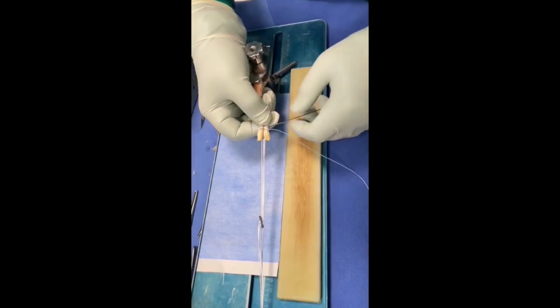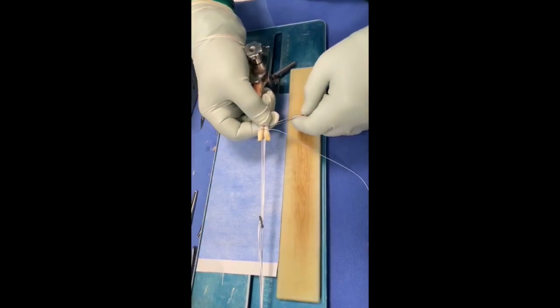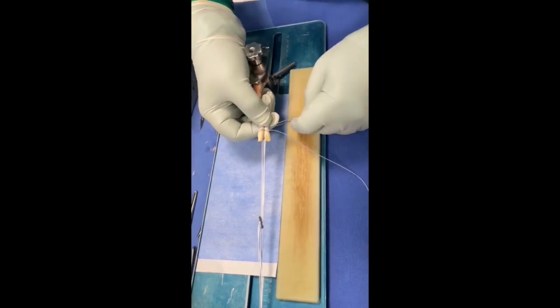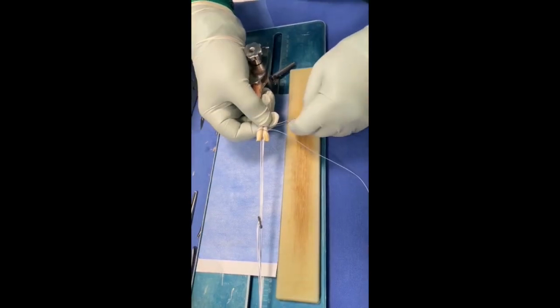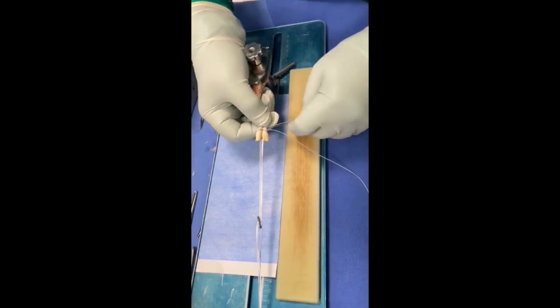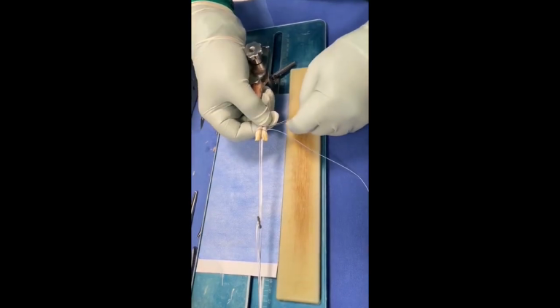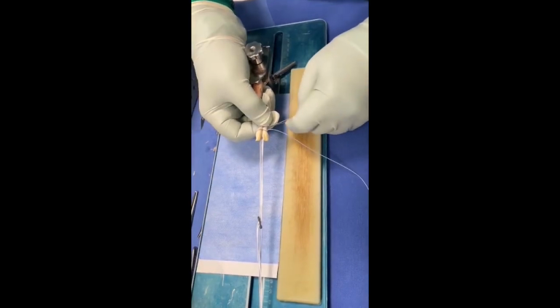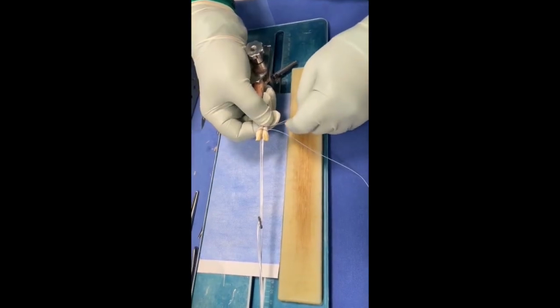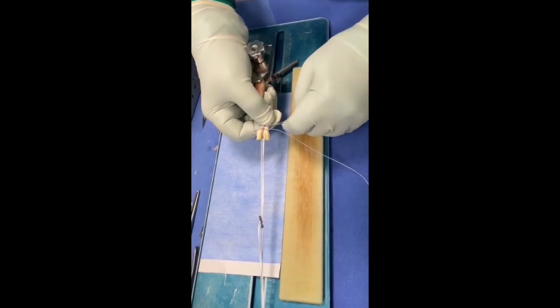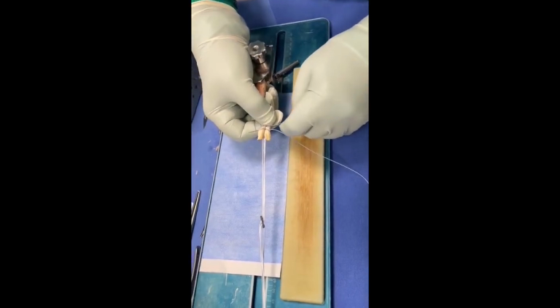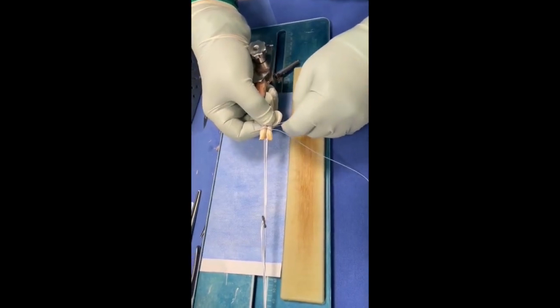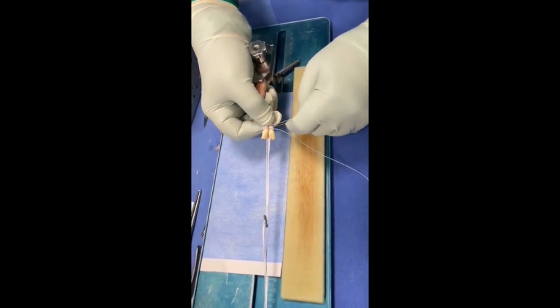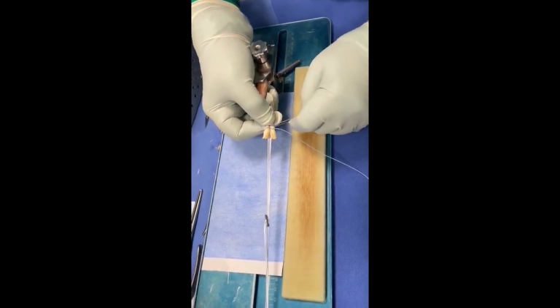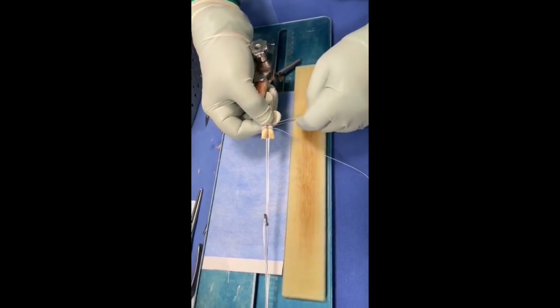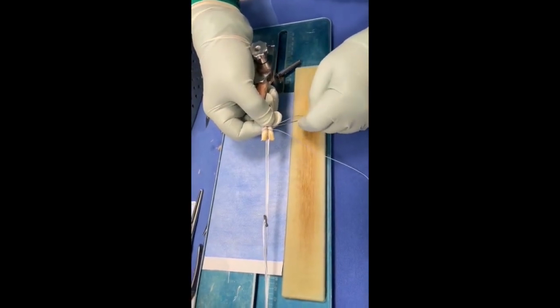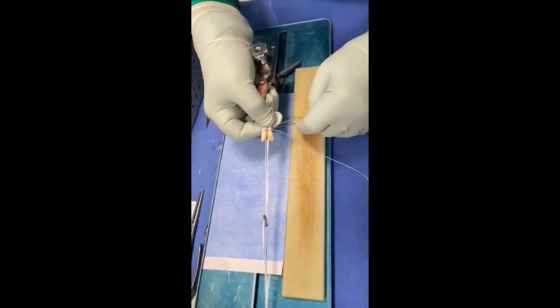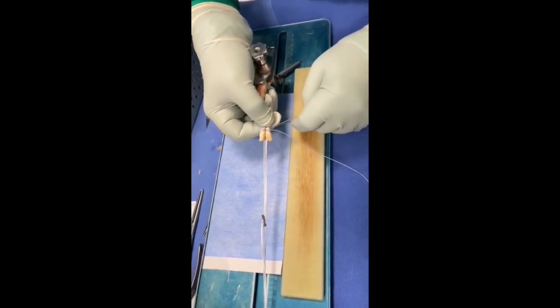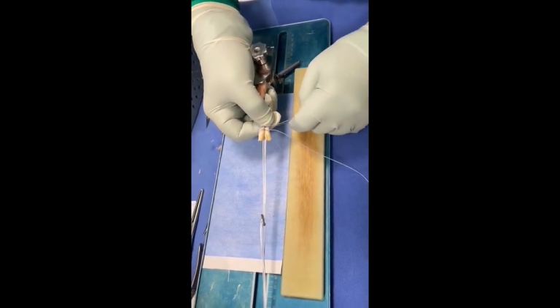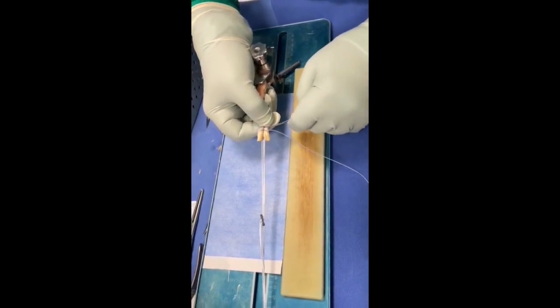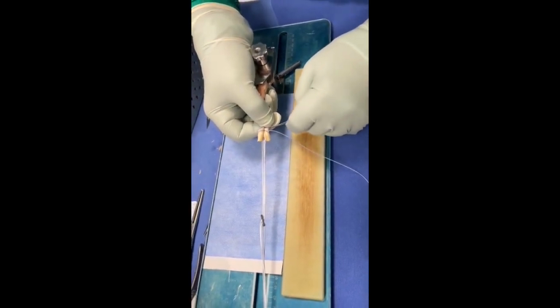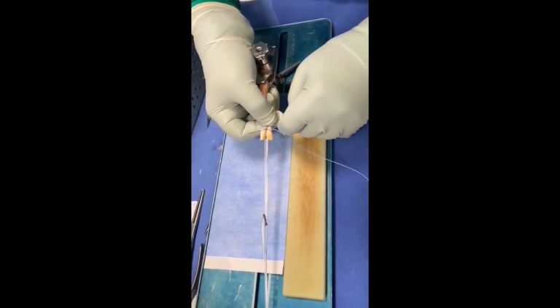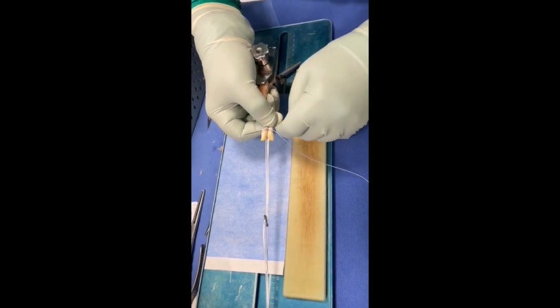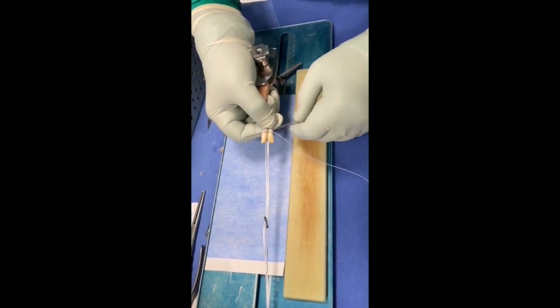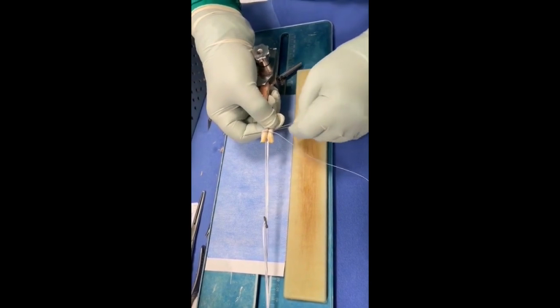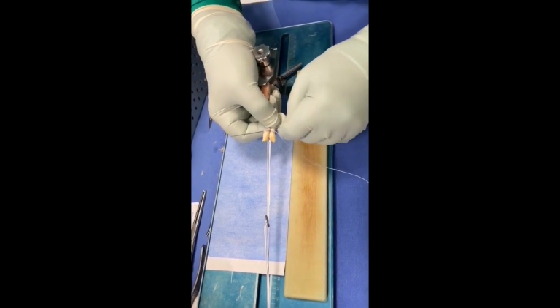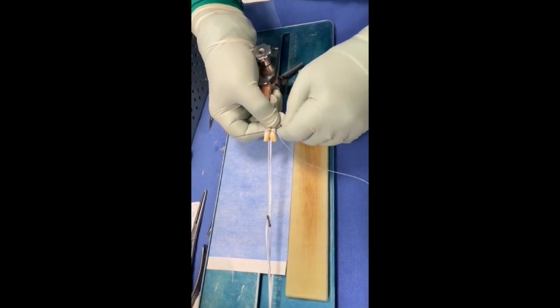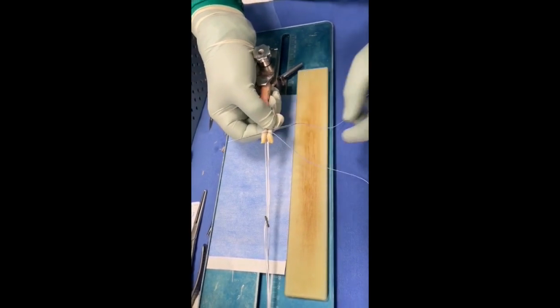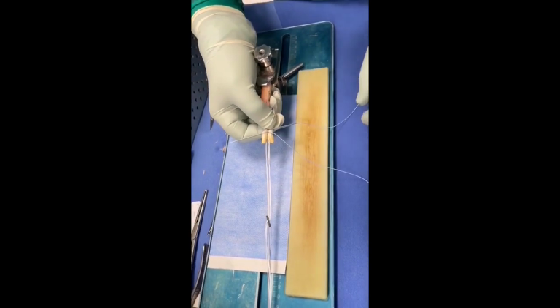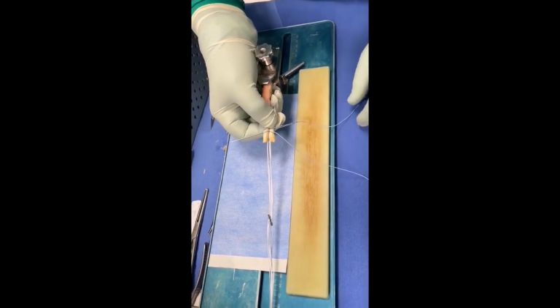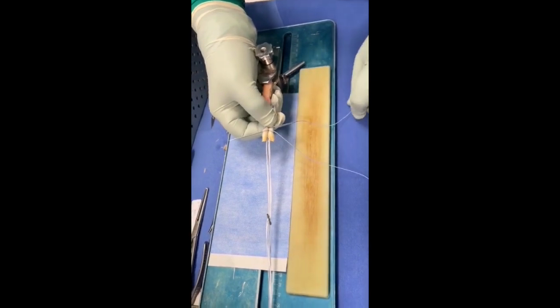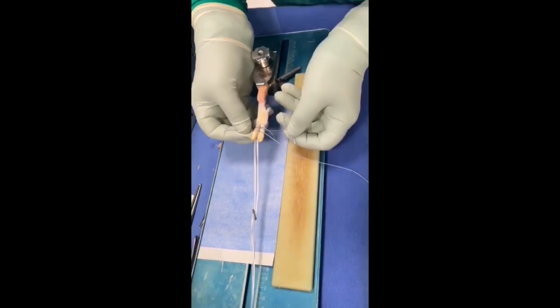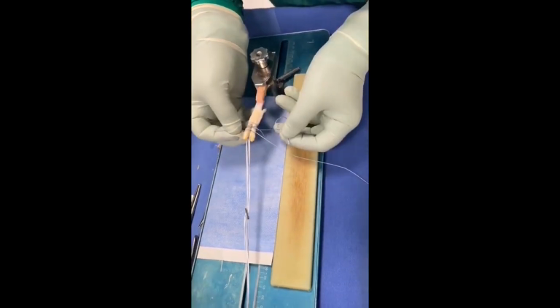Then, the tendon end of the graft is made tubular so that it enters the femoral tunnel.